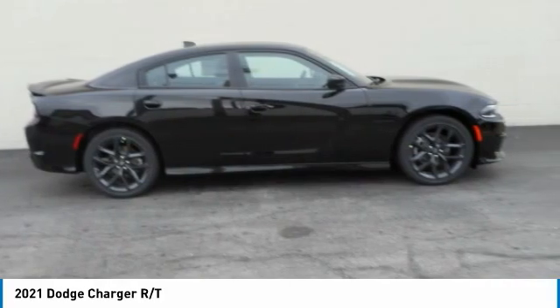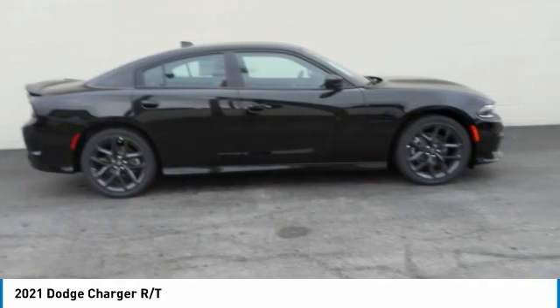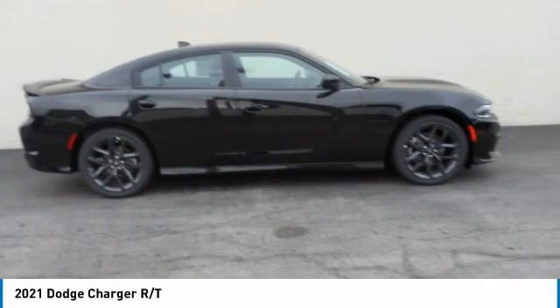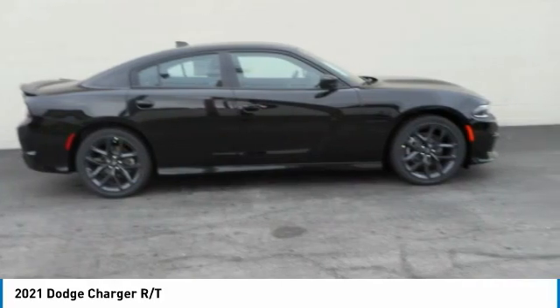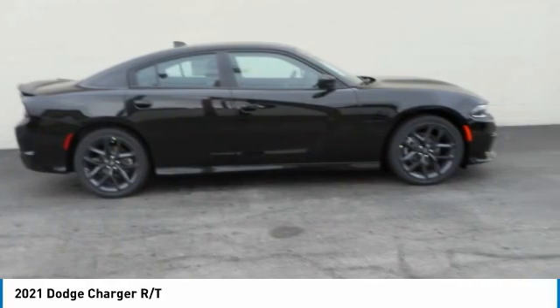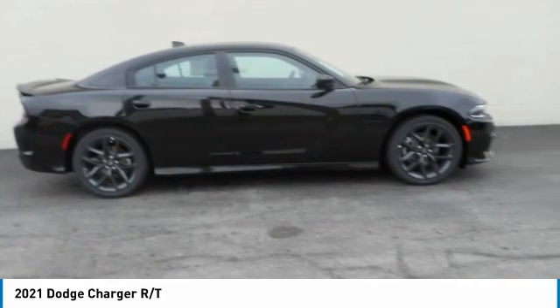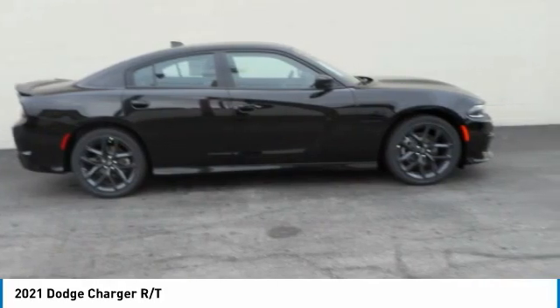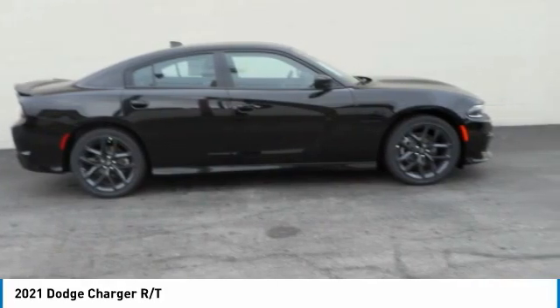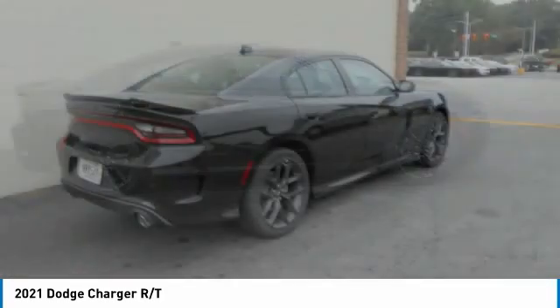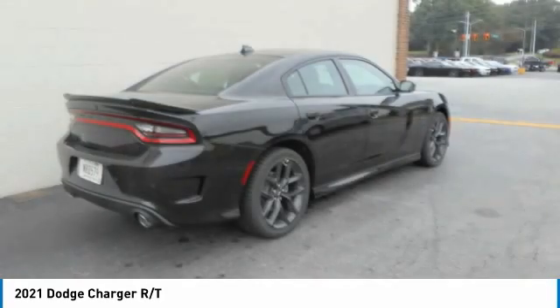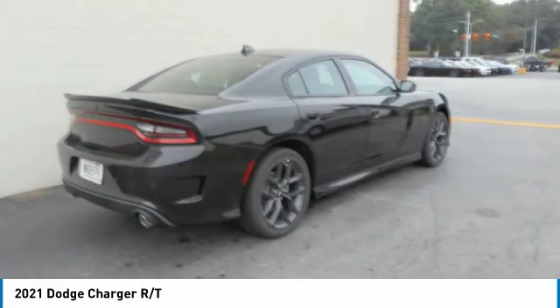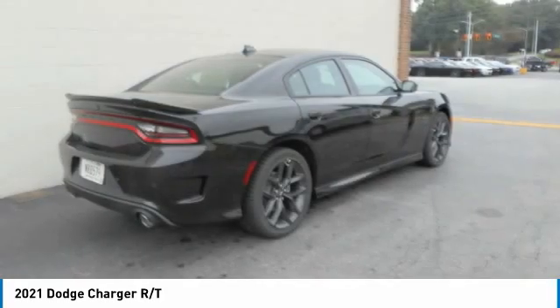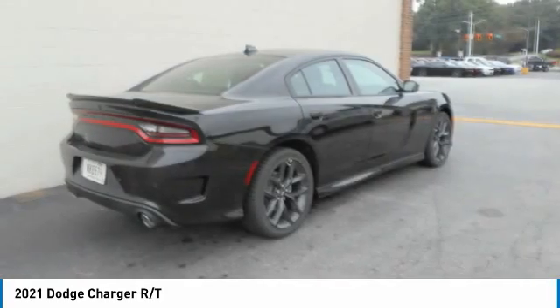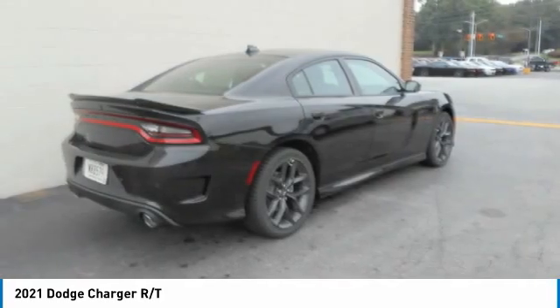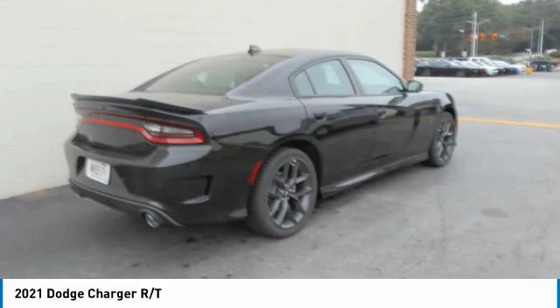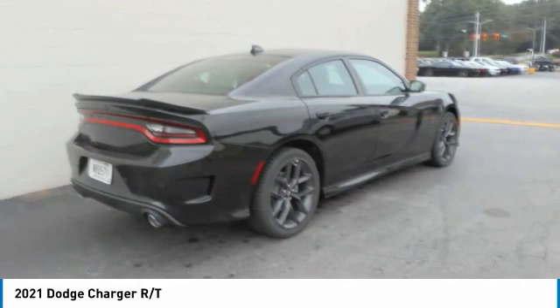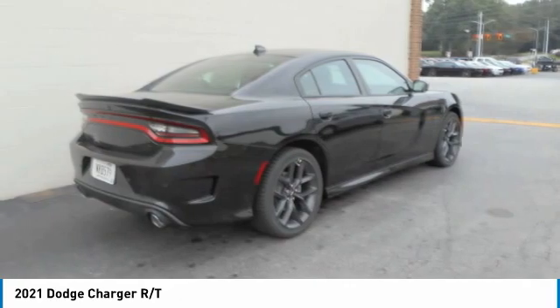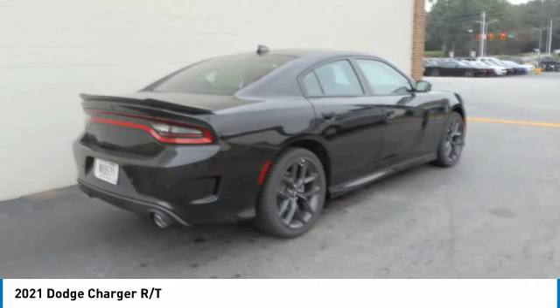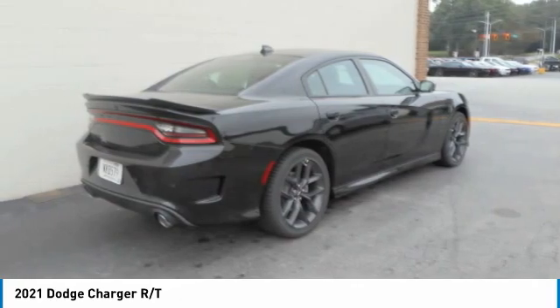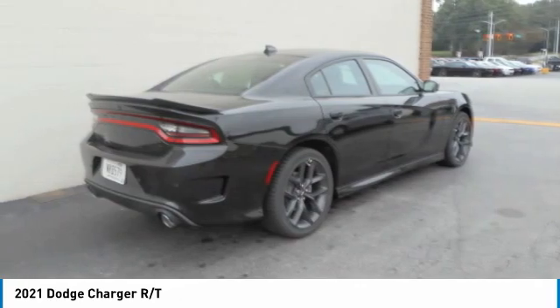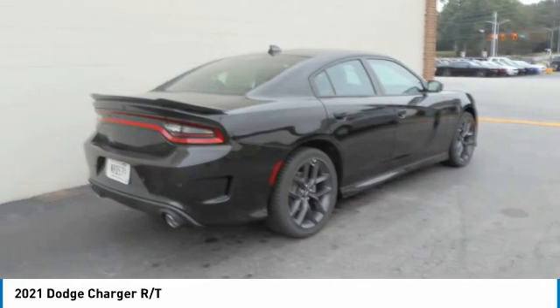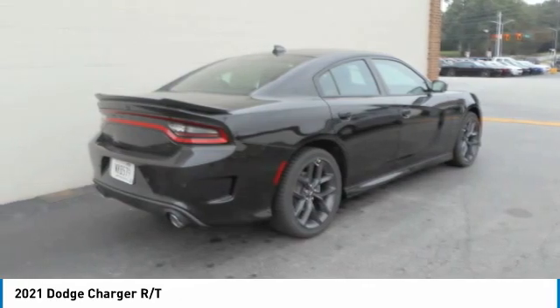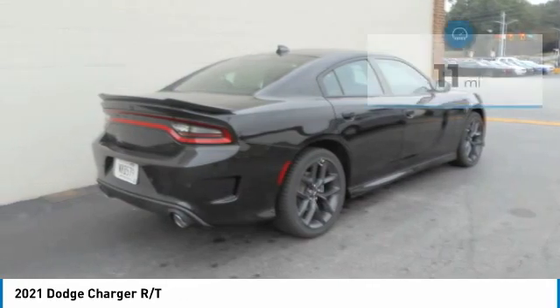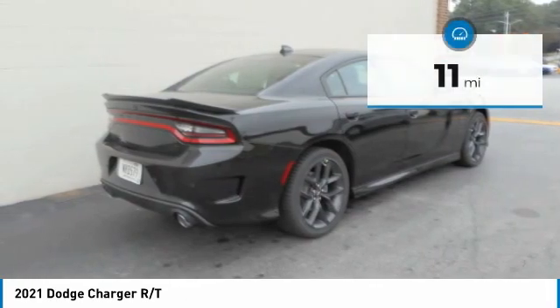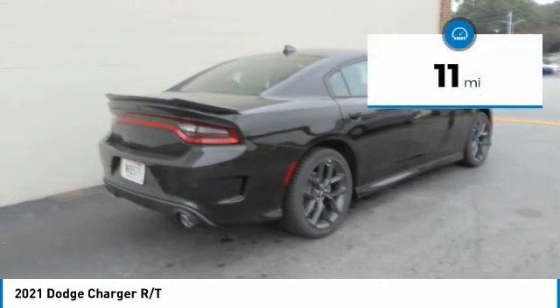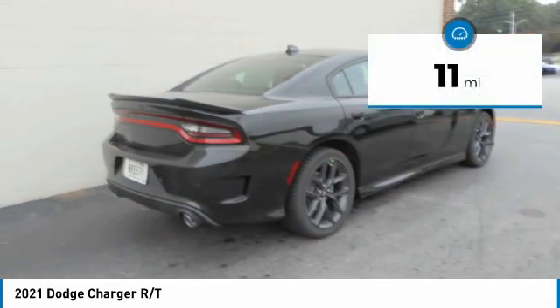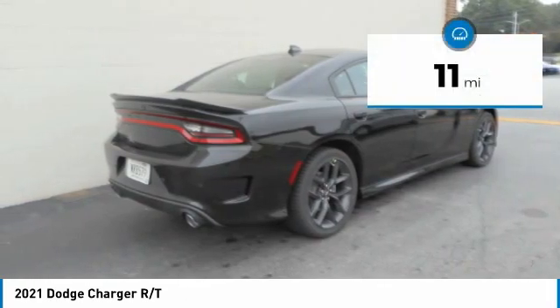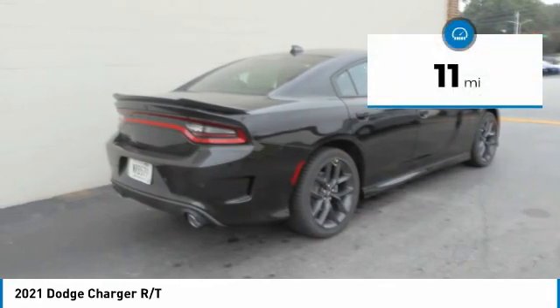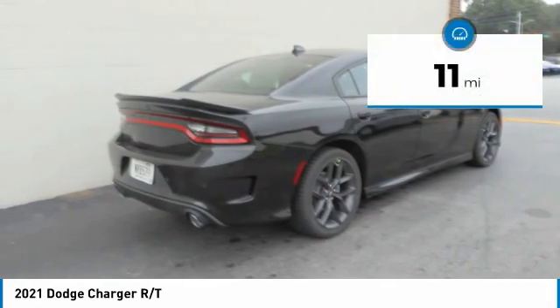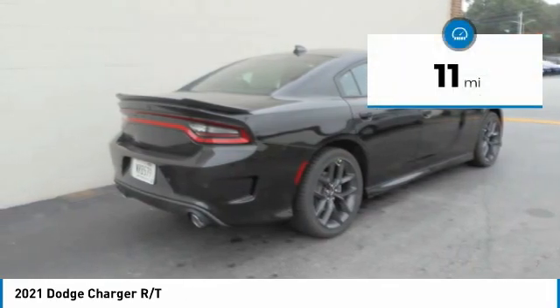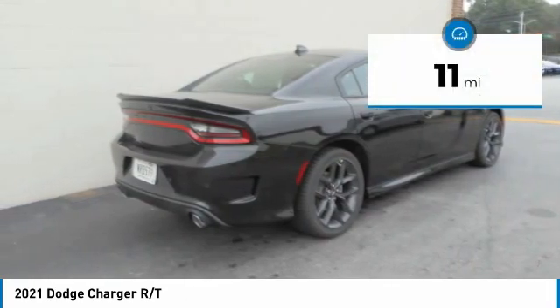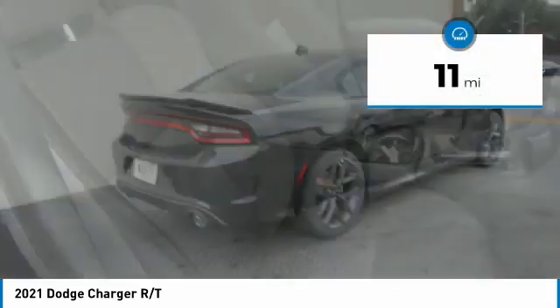Peace of mind comes standard with Charger's five-star government front and side impact crash test rating. This vehicle has less than 100 miles.